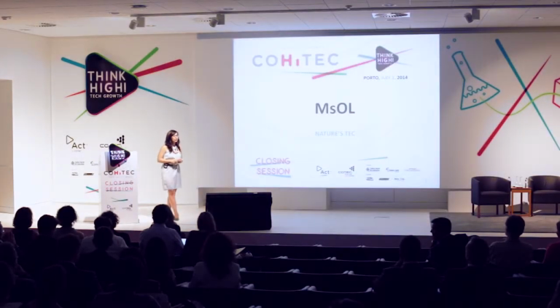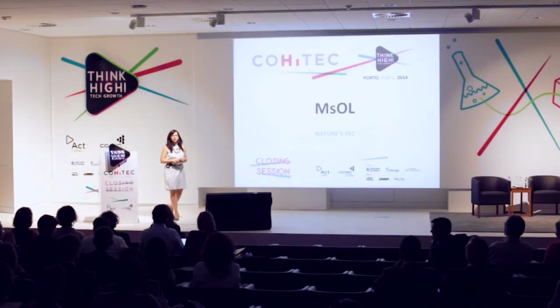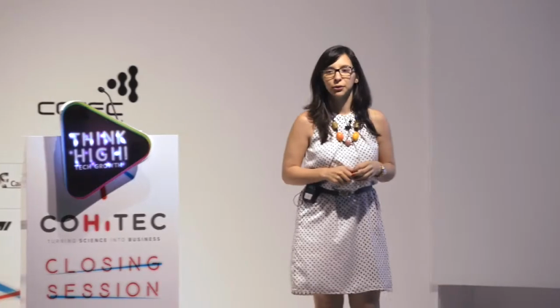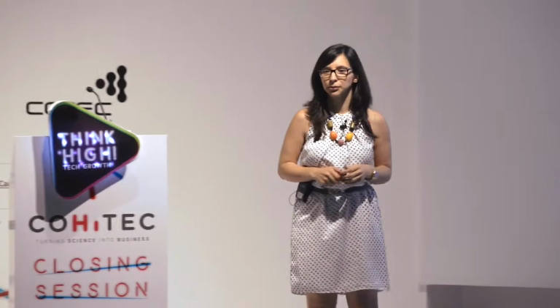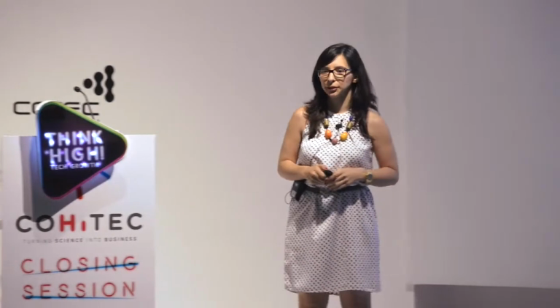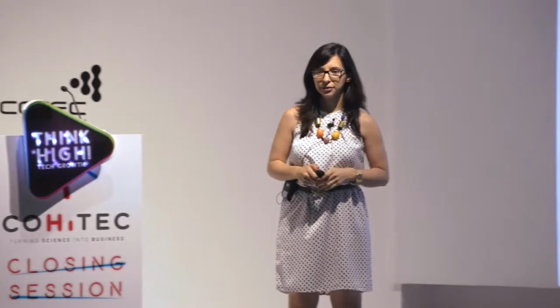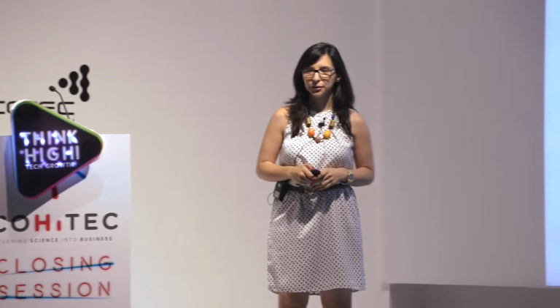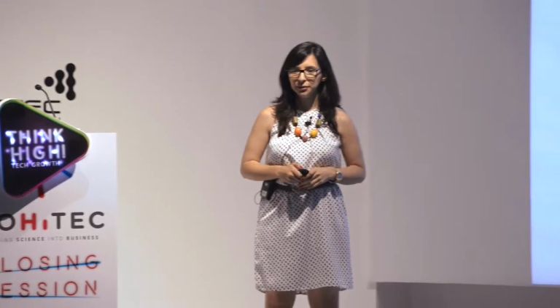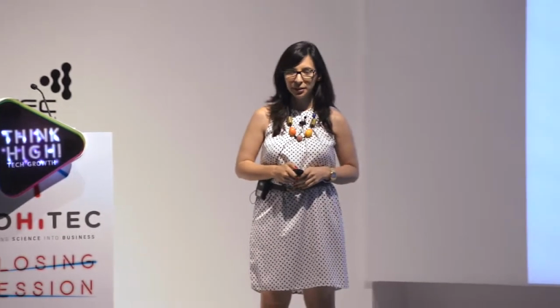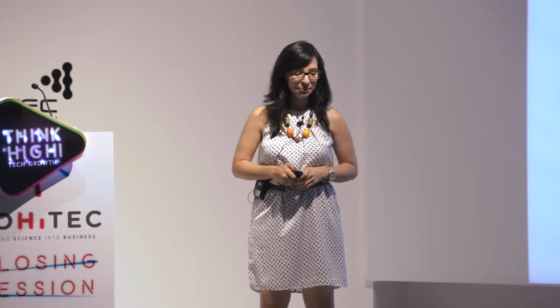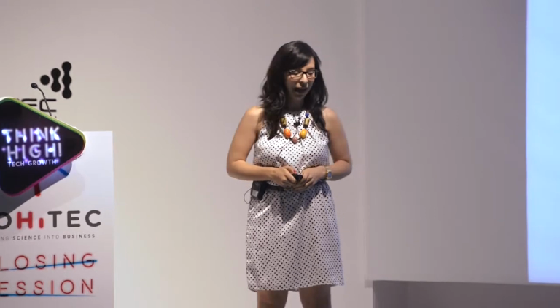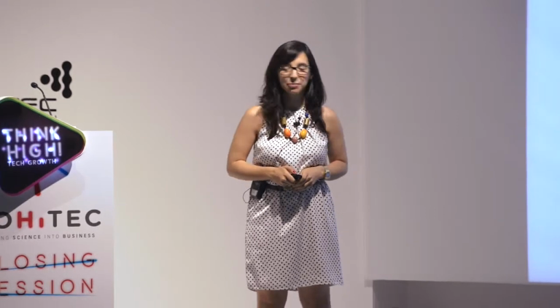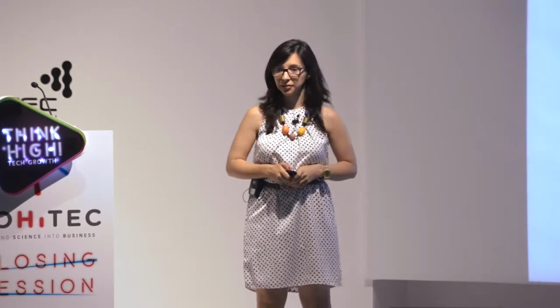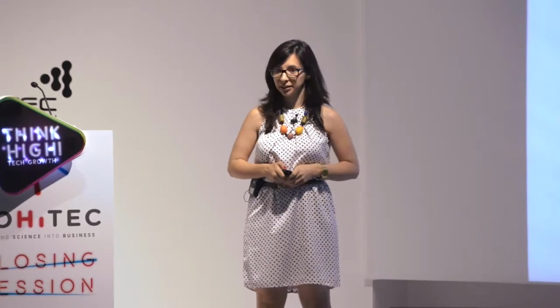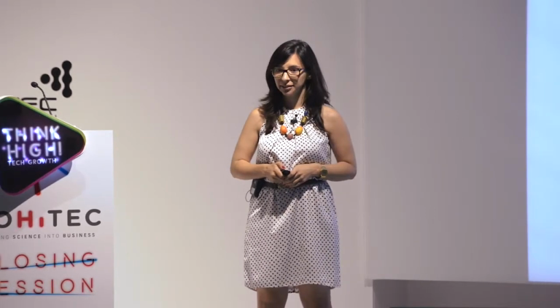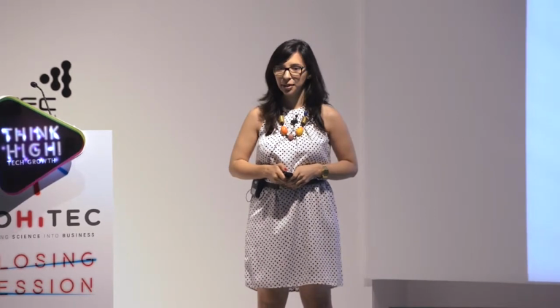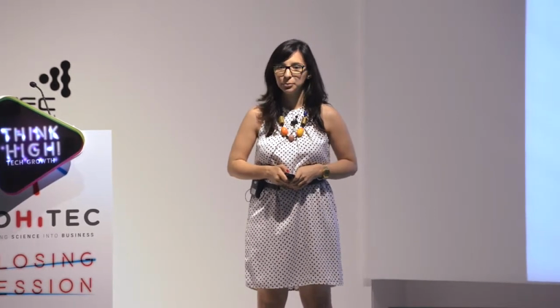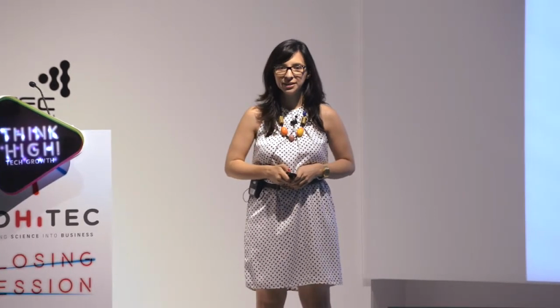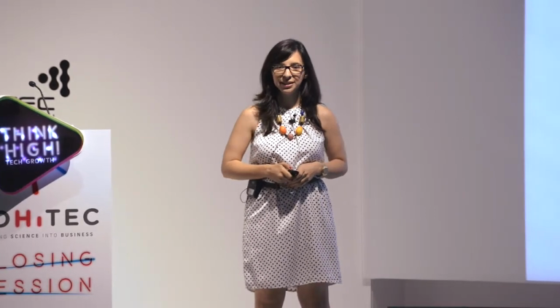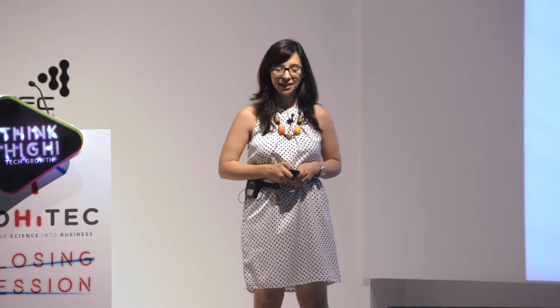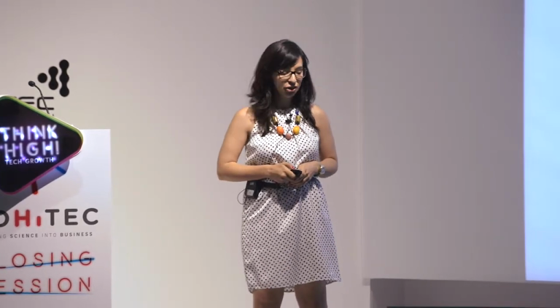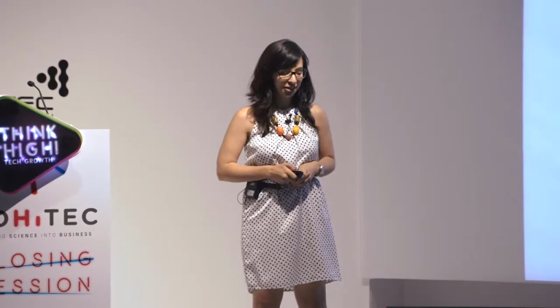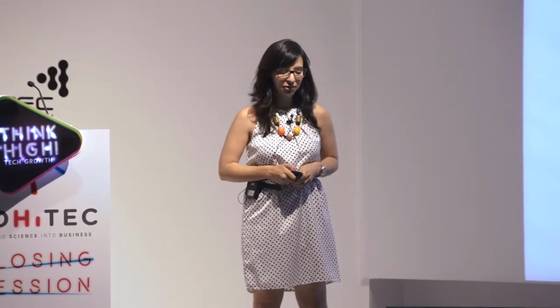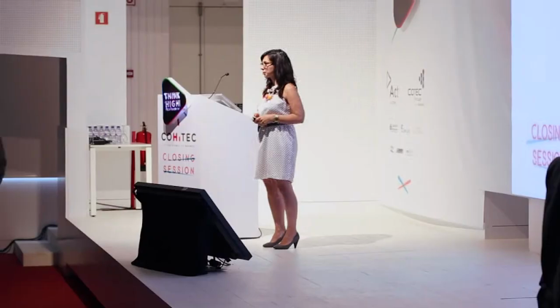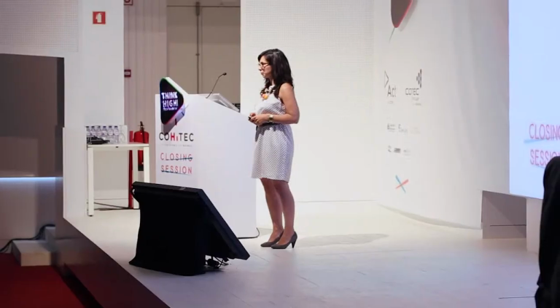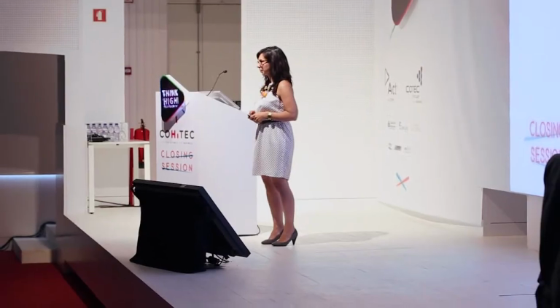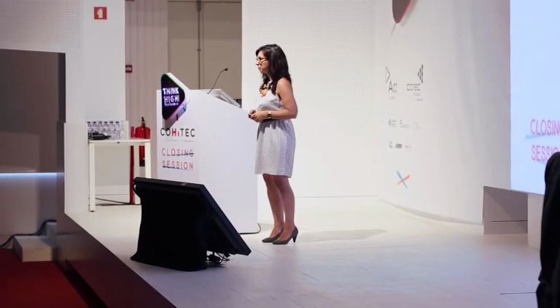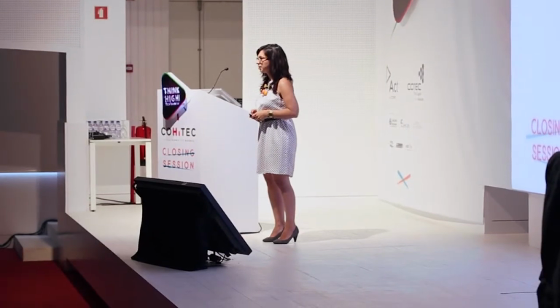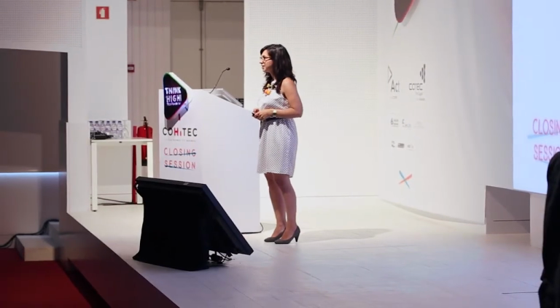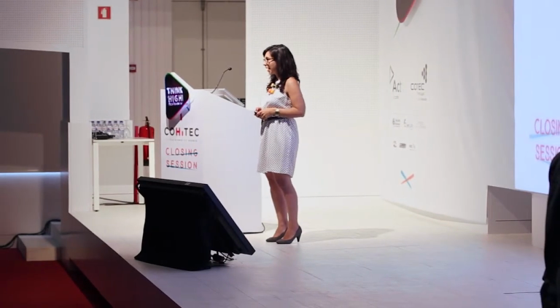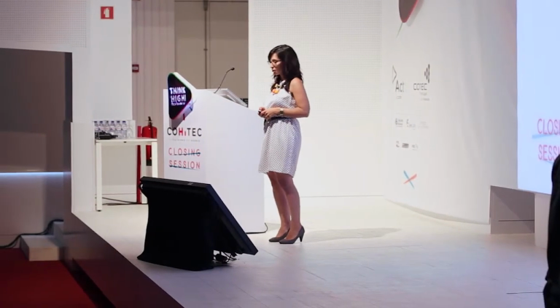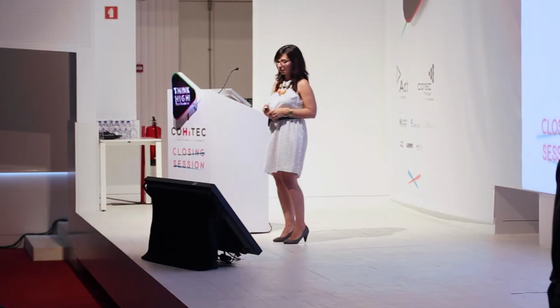Good afternoon, everyone. I'm Mafalda. I'll be presenting Nature's Tech first product, which is EMSOL.